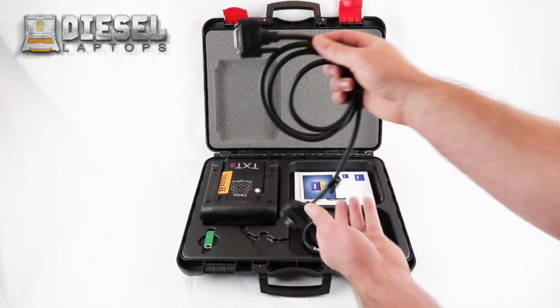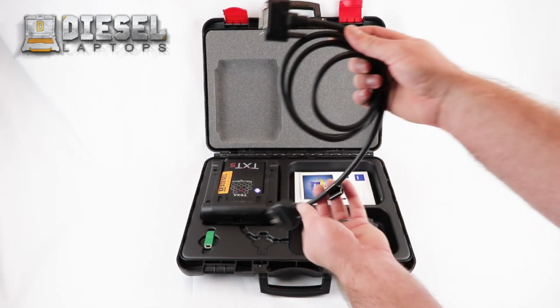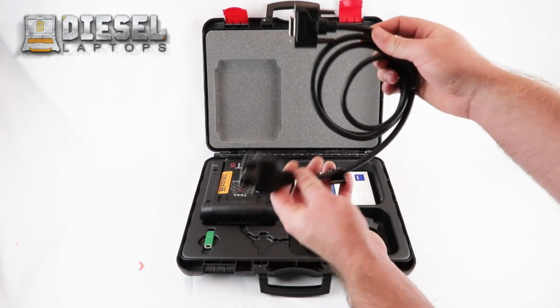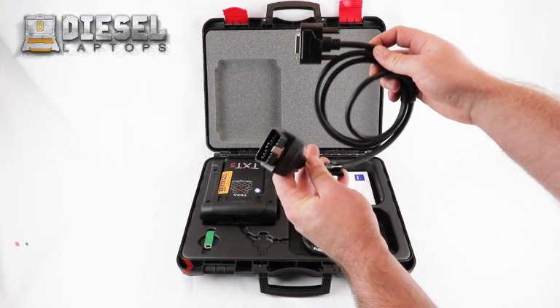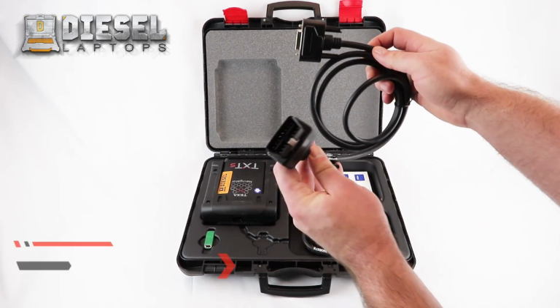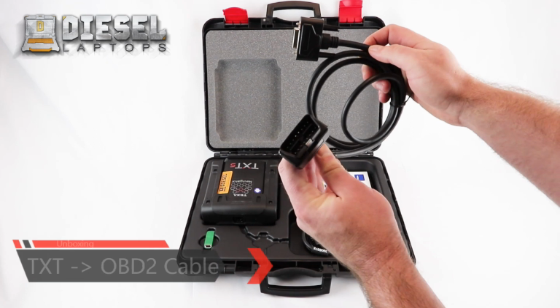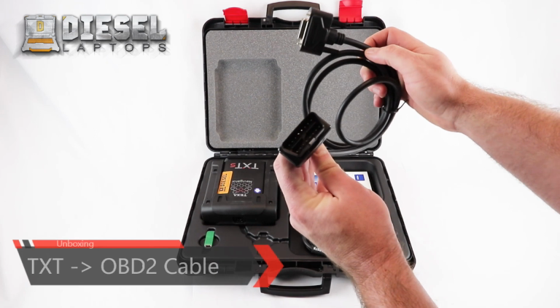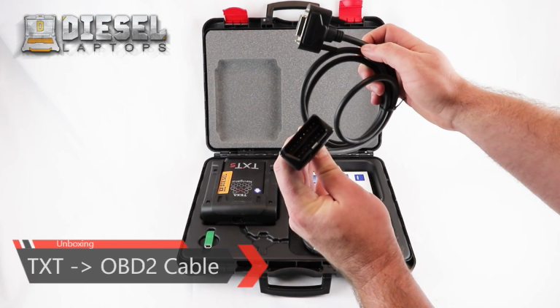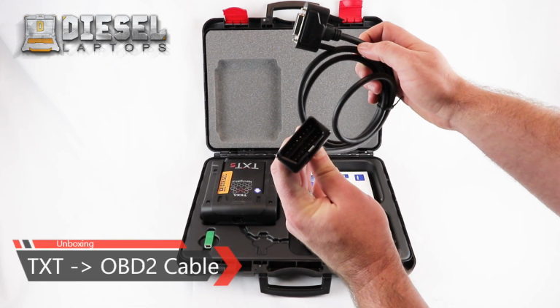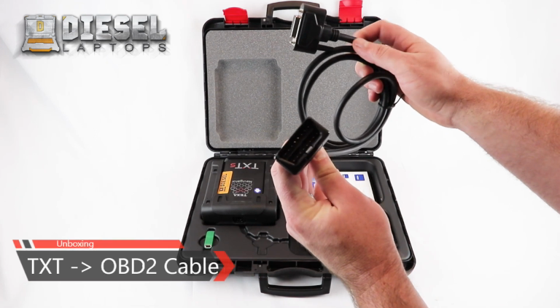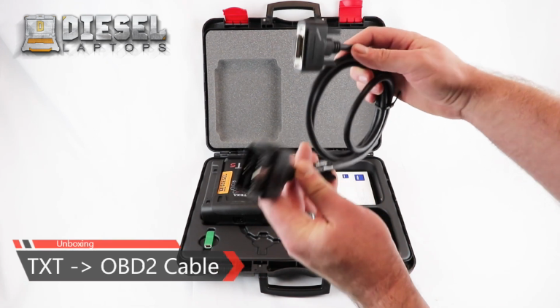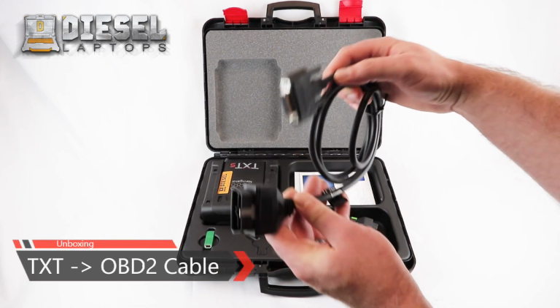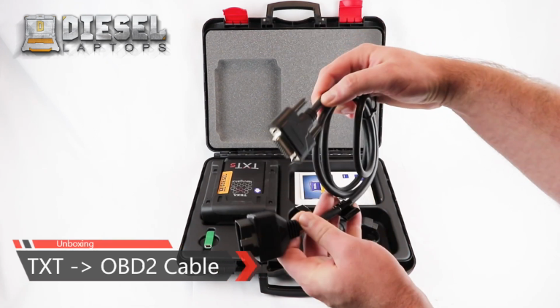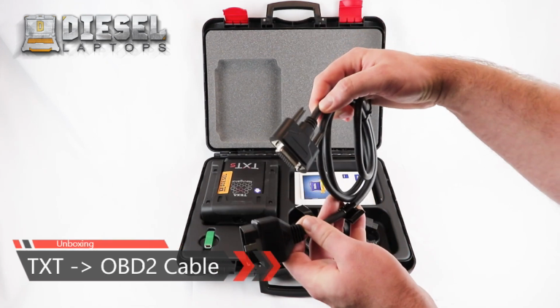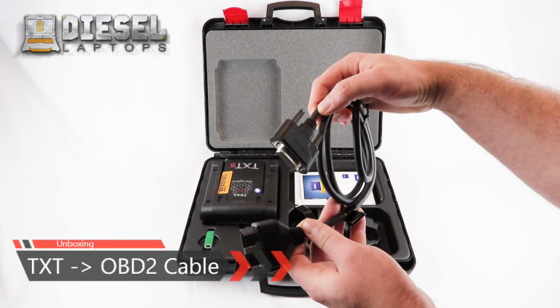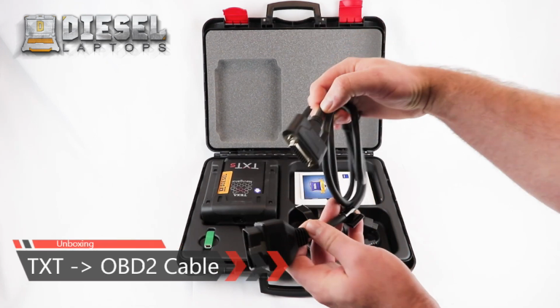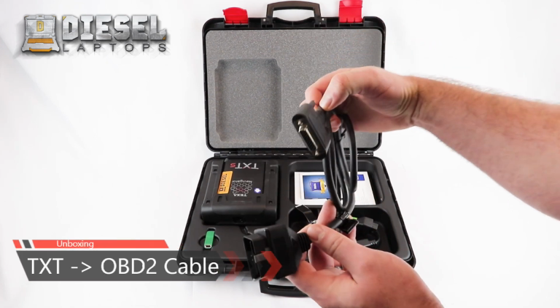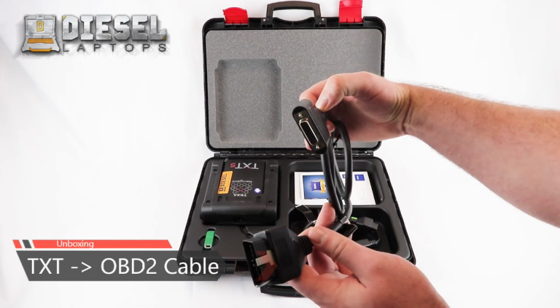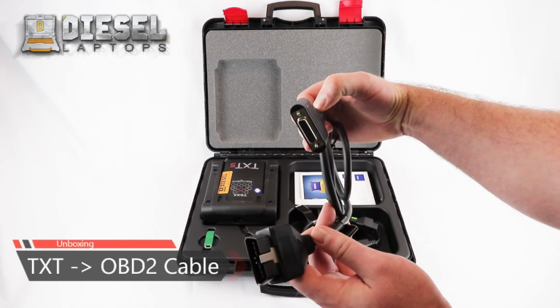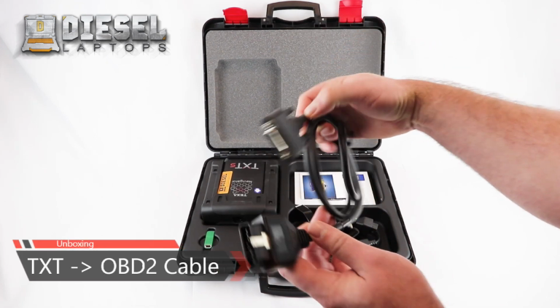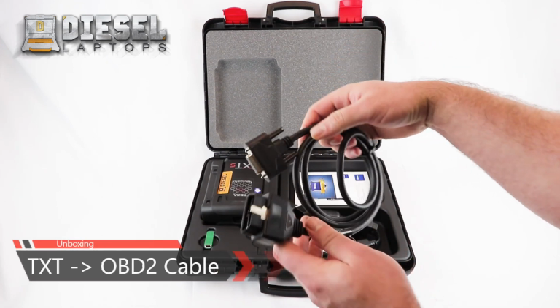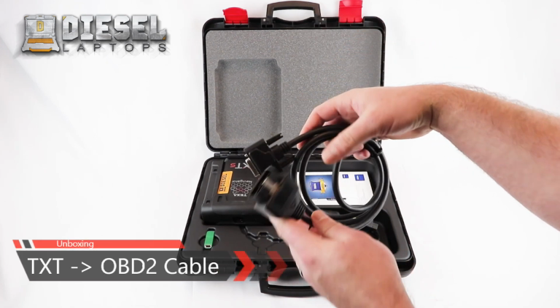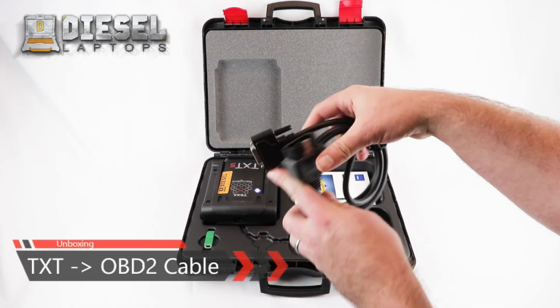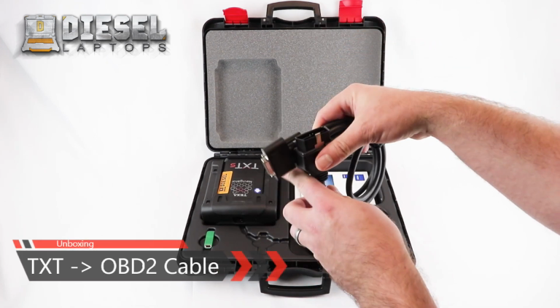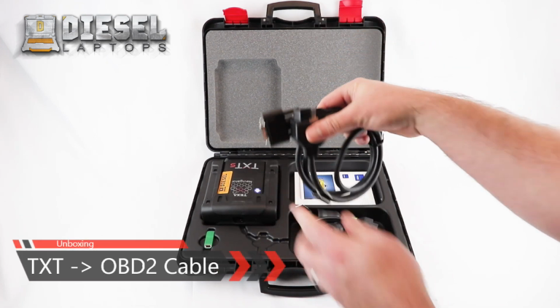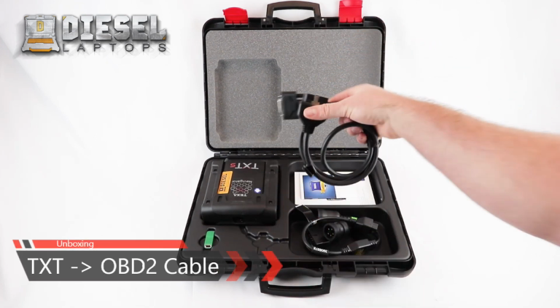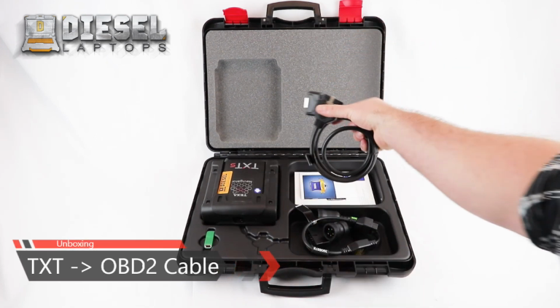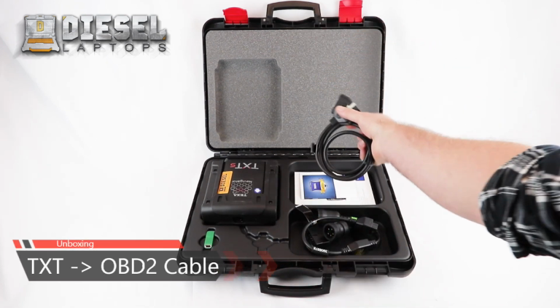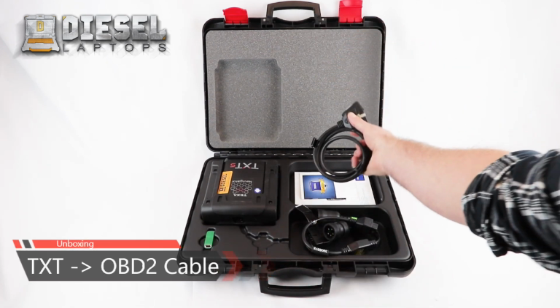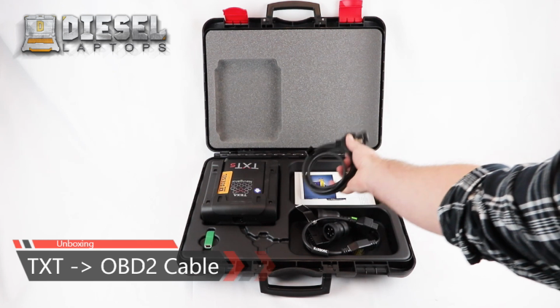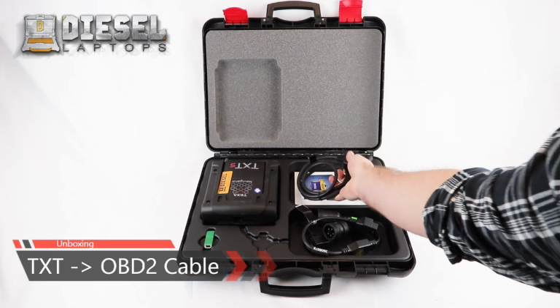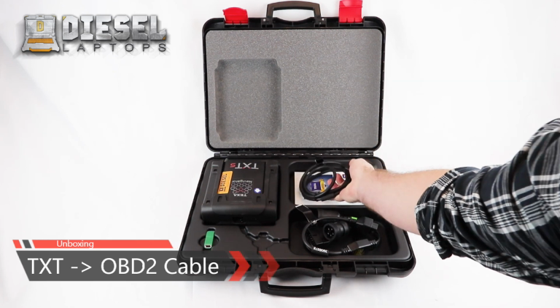The first cable will be your TXT to OBD2 cable. This will allow you to connect to OBD2 vehicles.